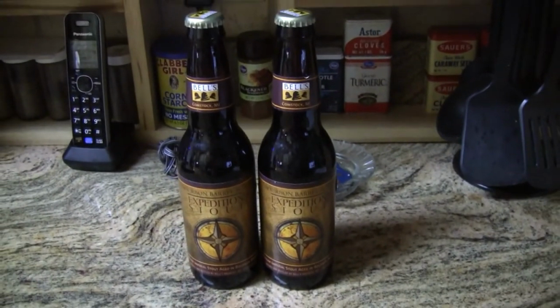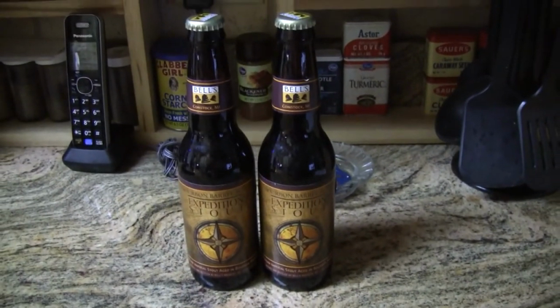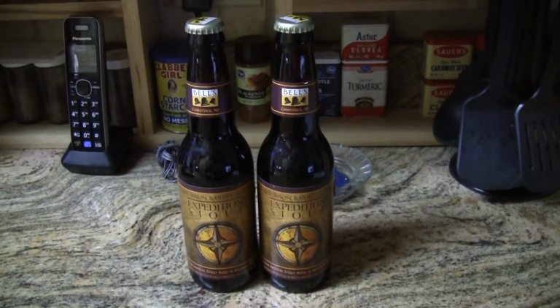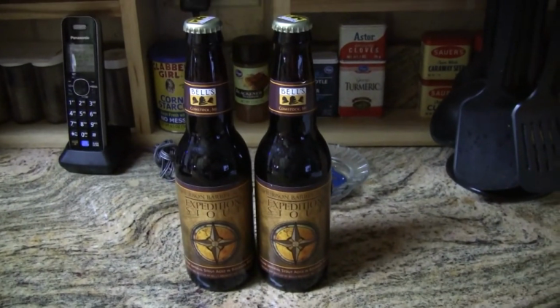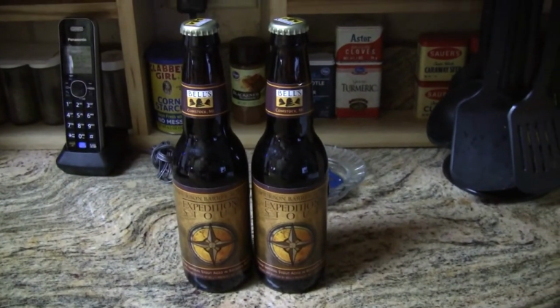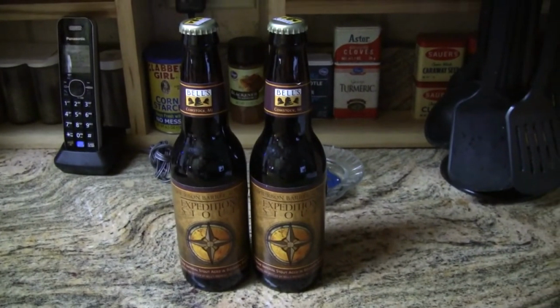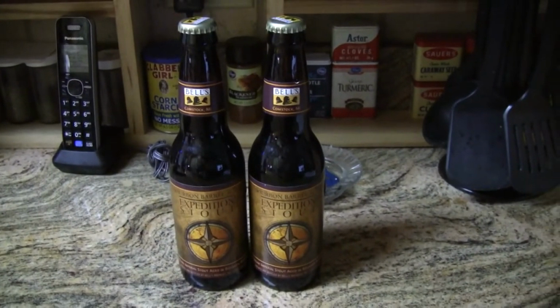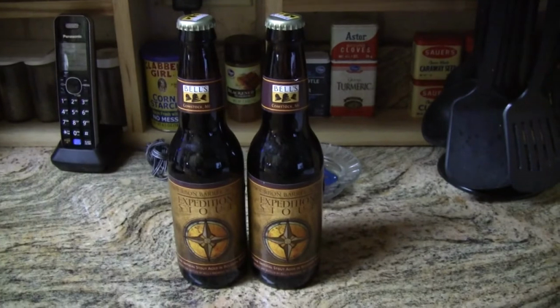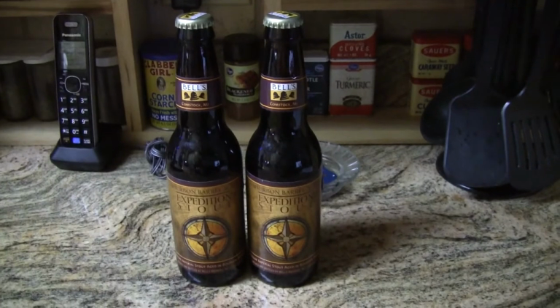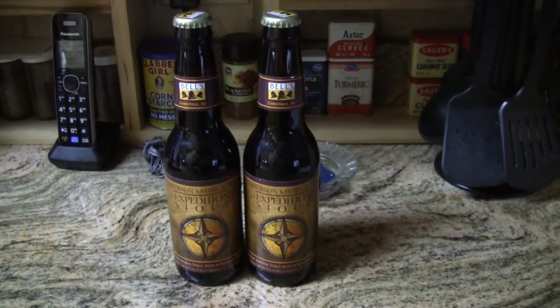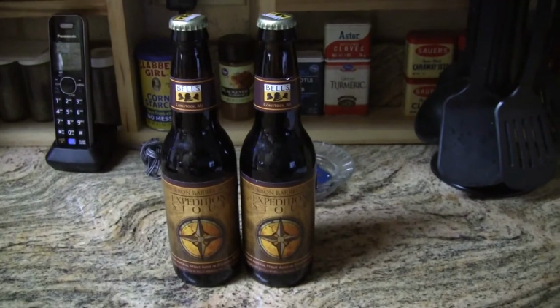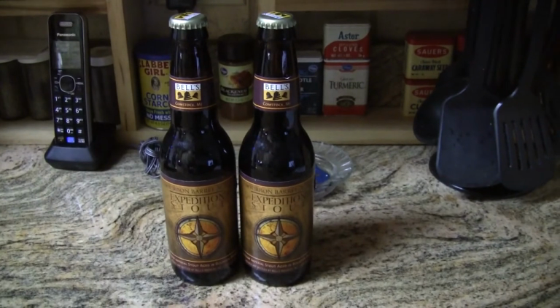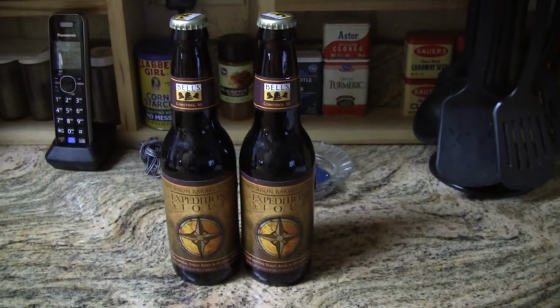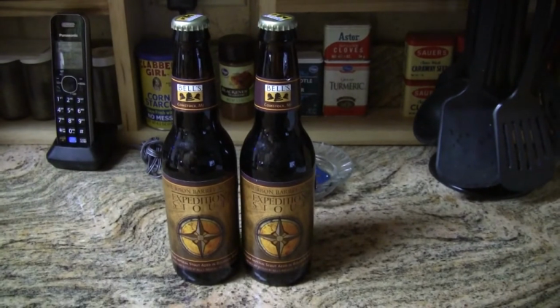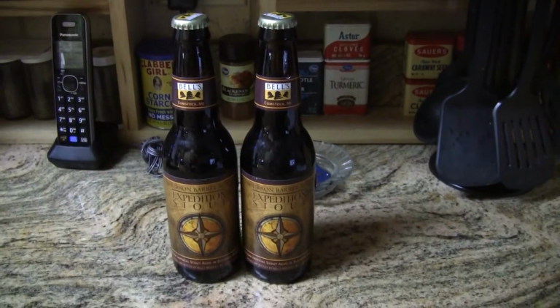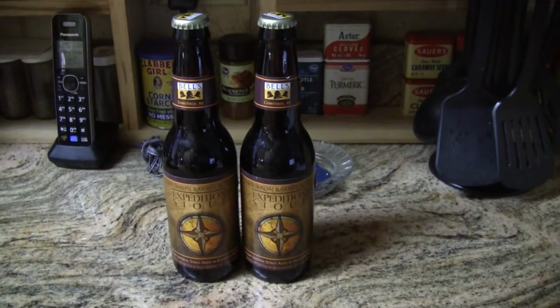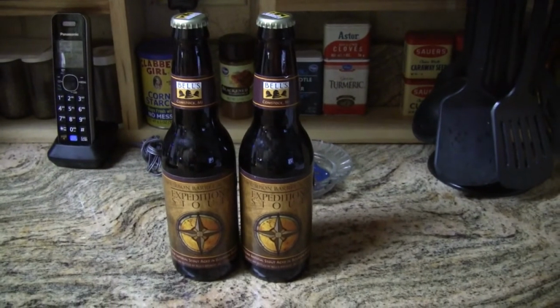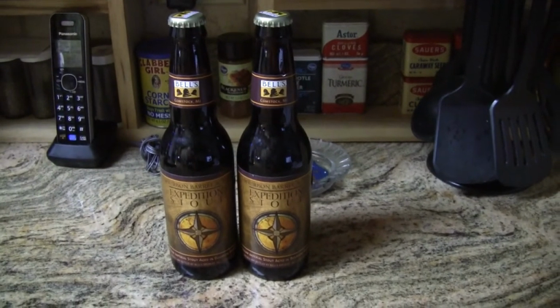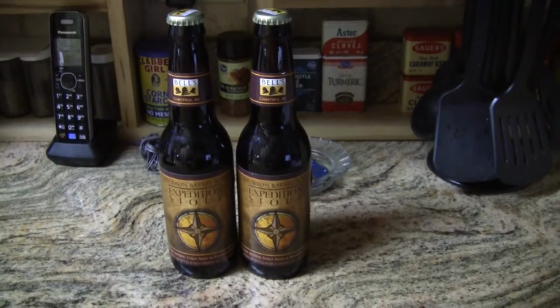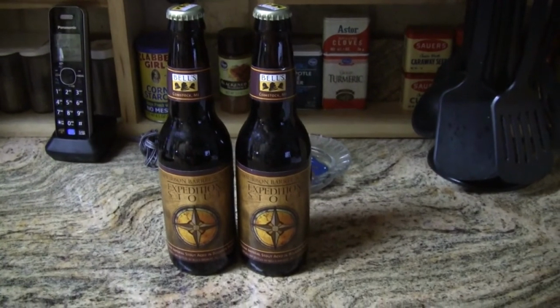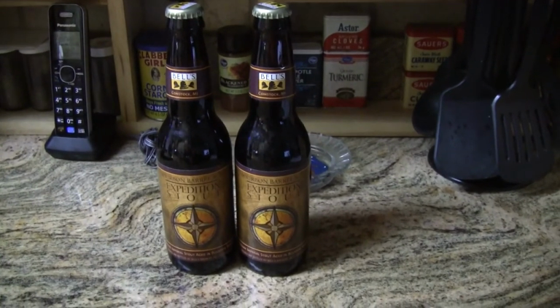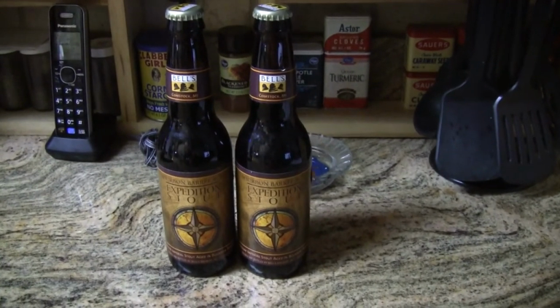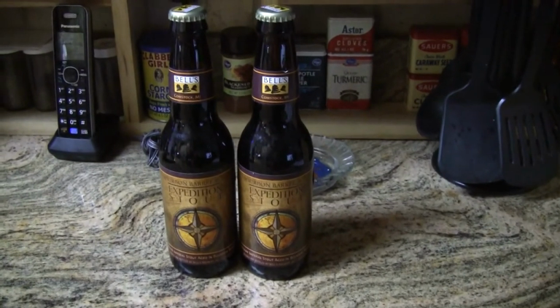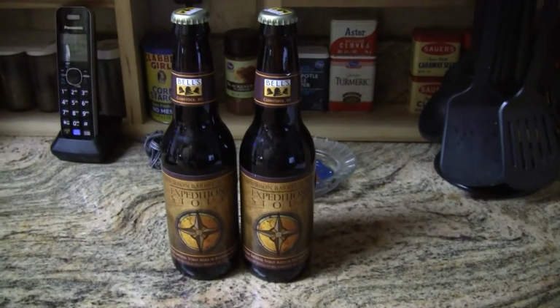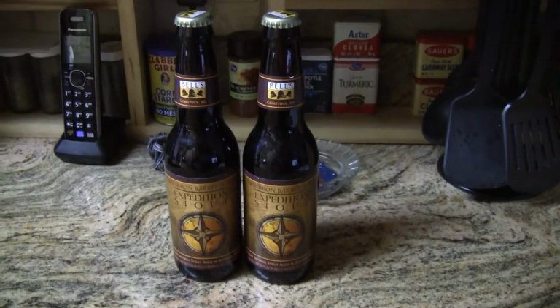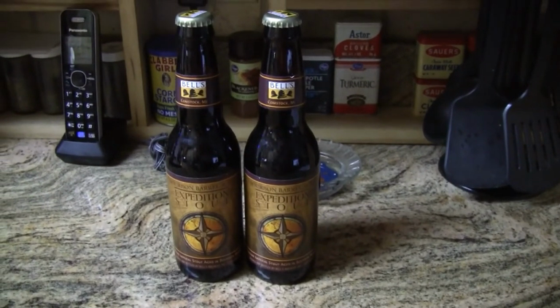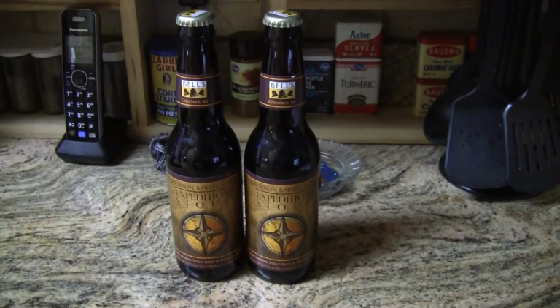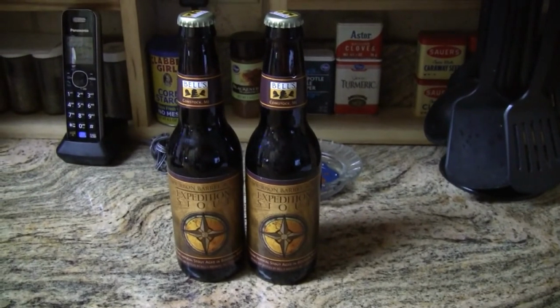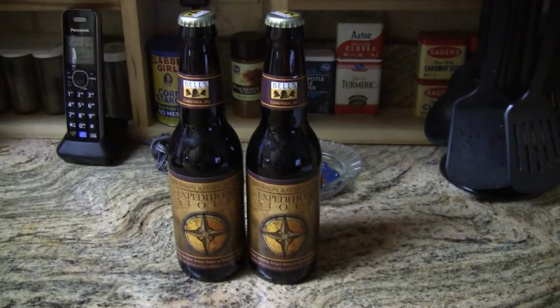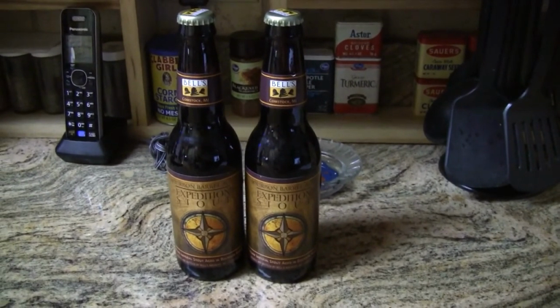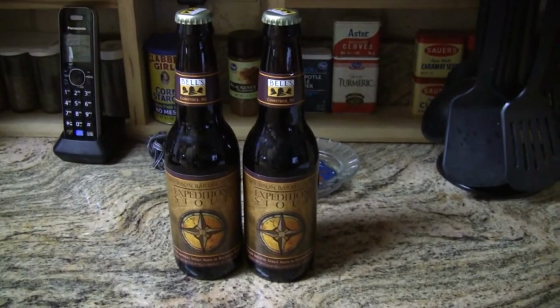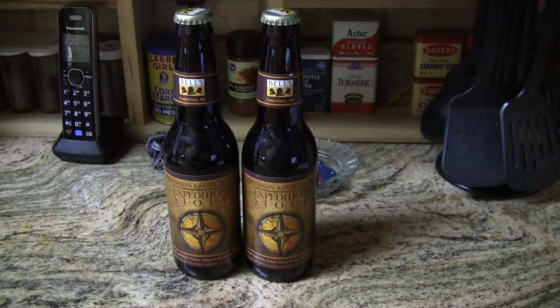We've got to get at least one of them into the fridge — let's go see what's in the fridge today, guys.